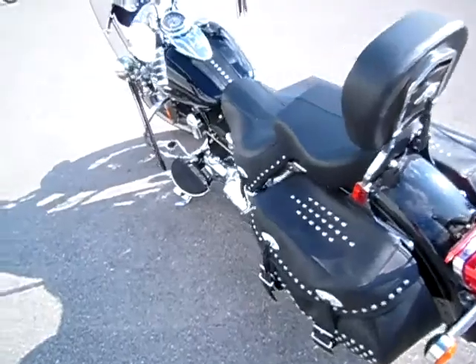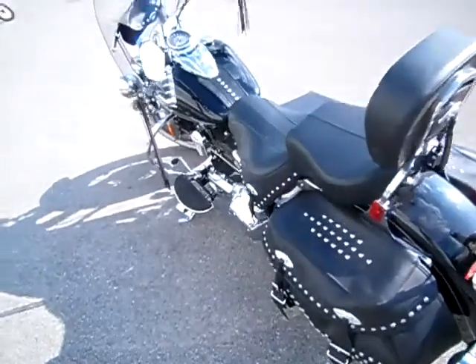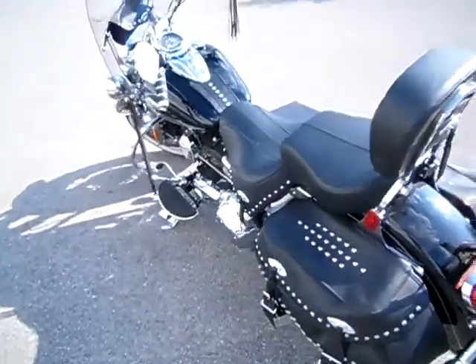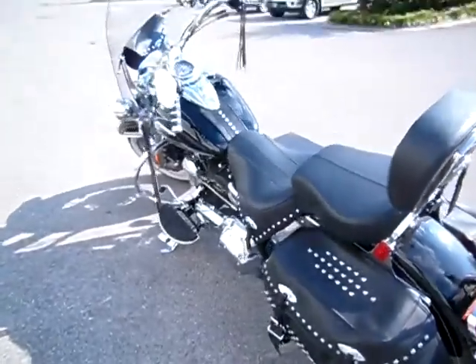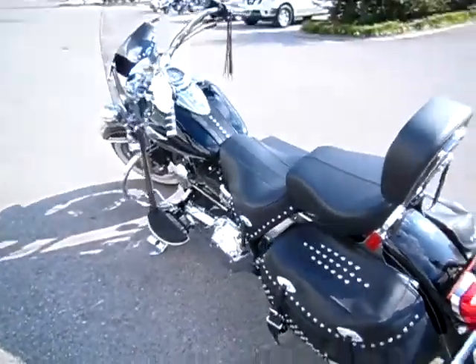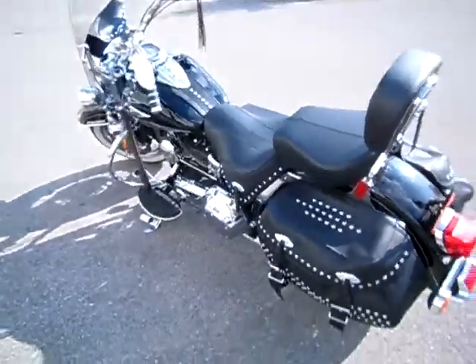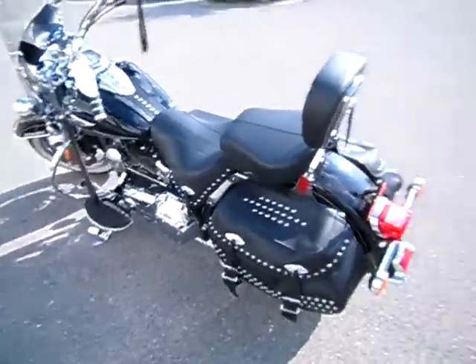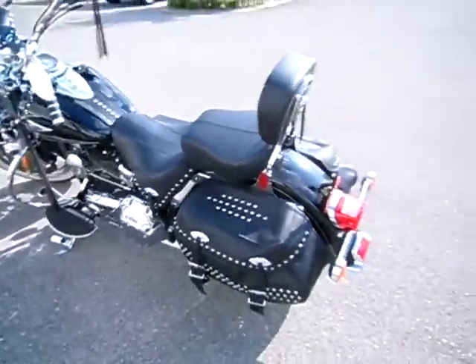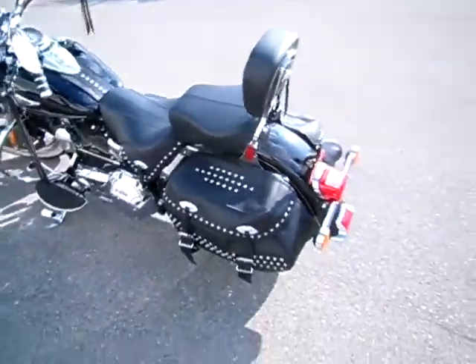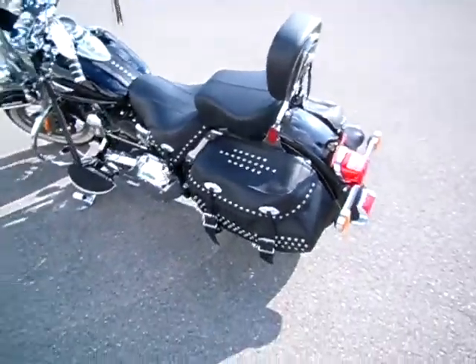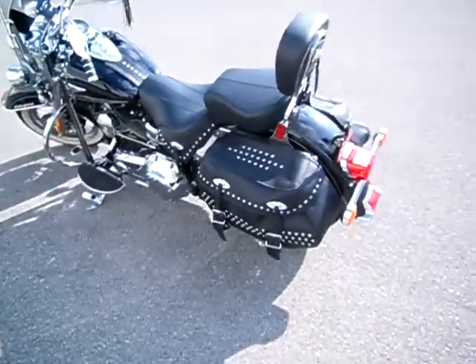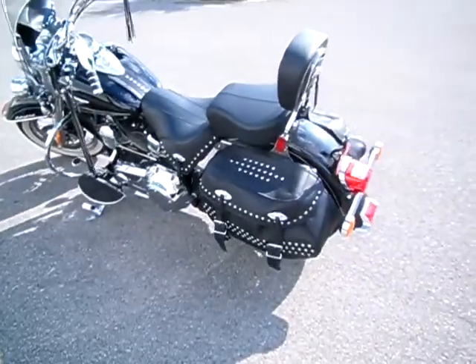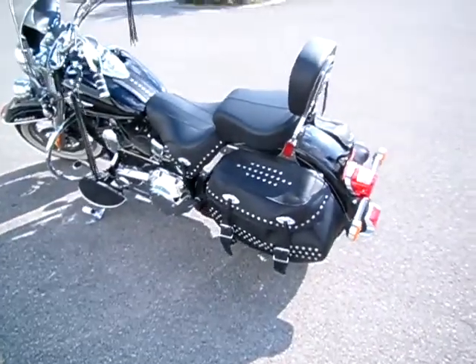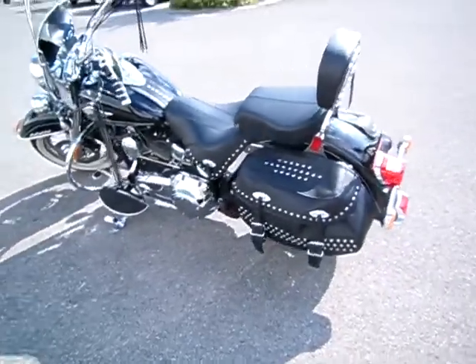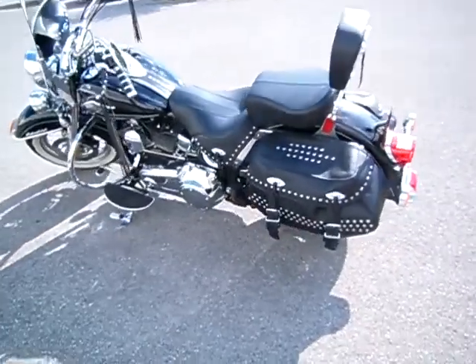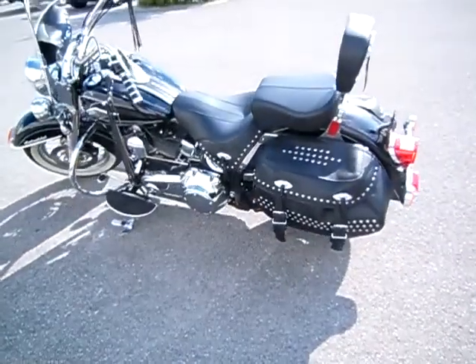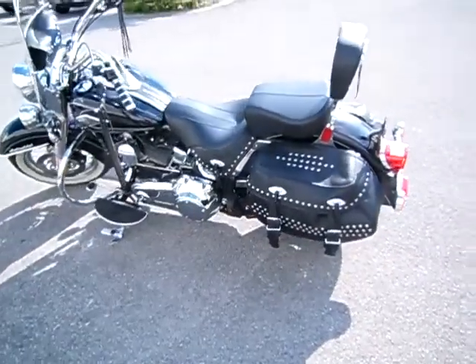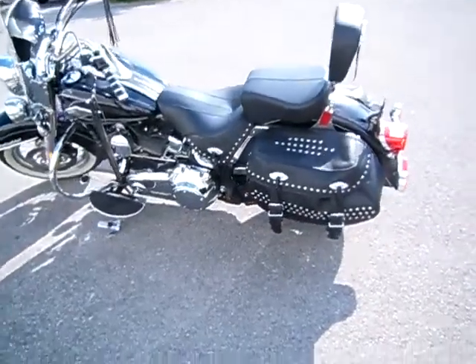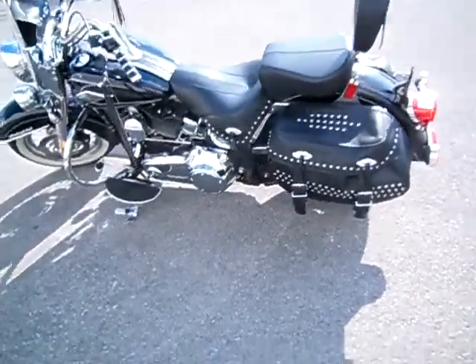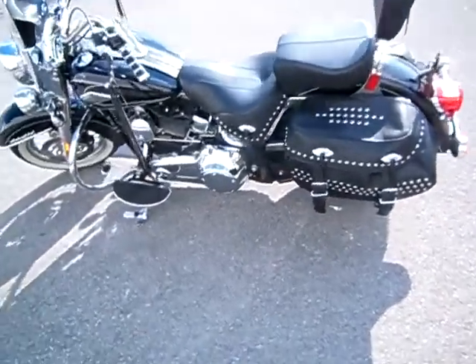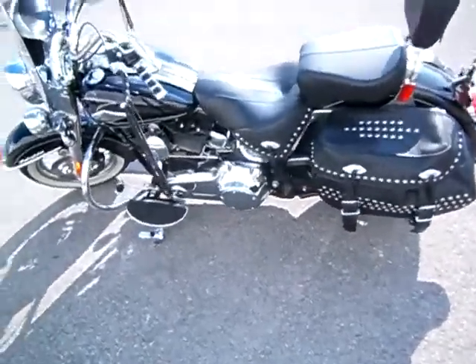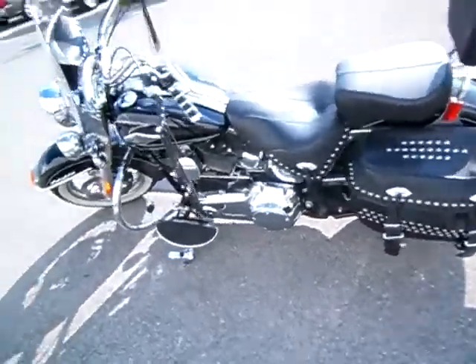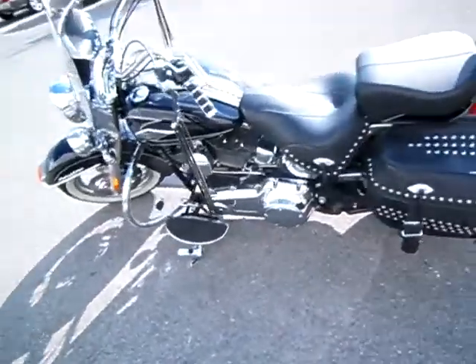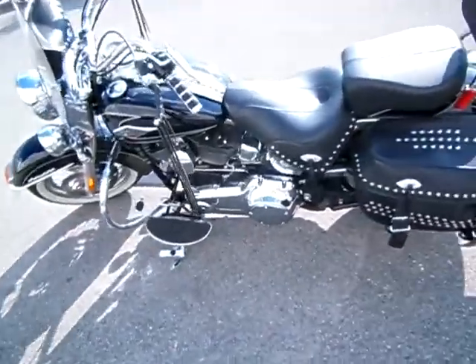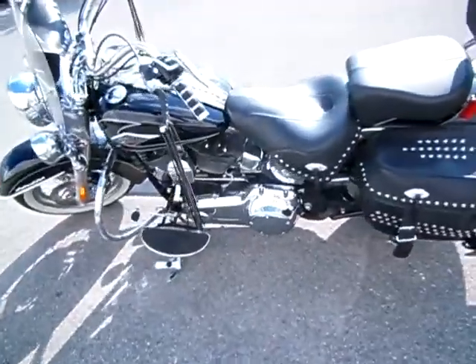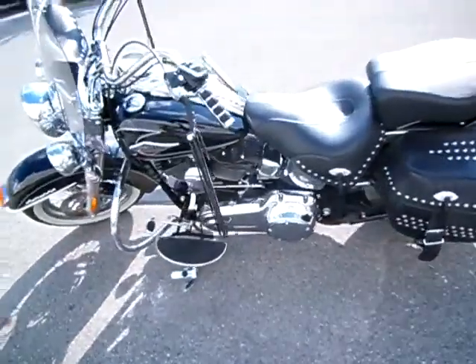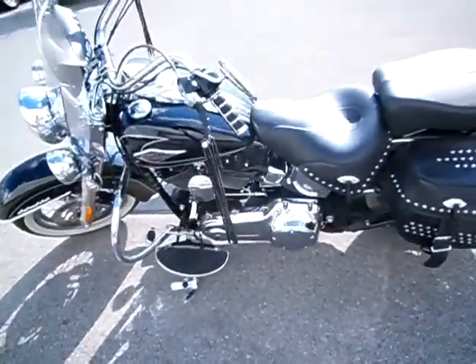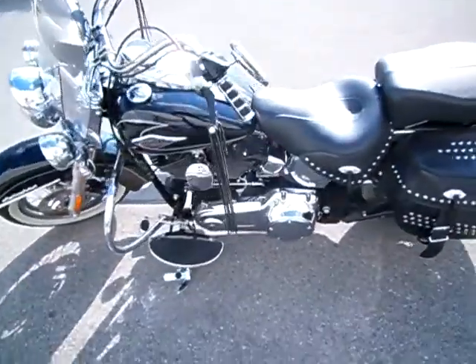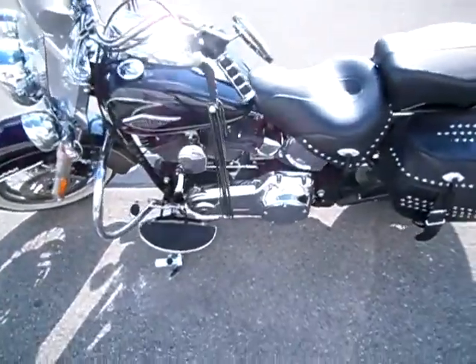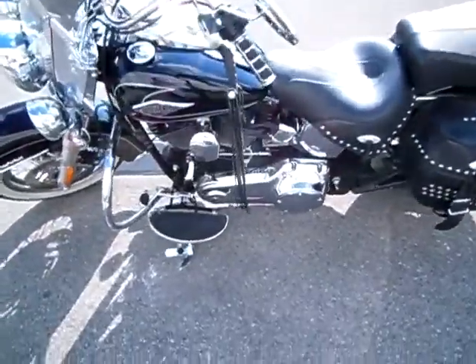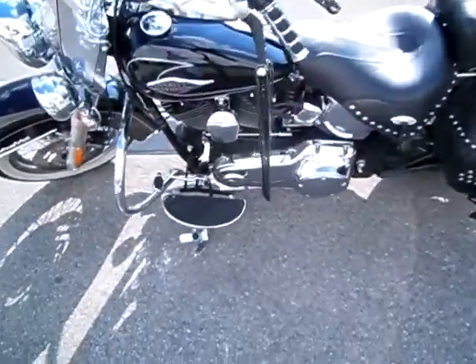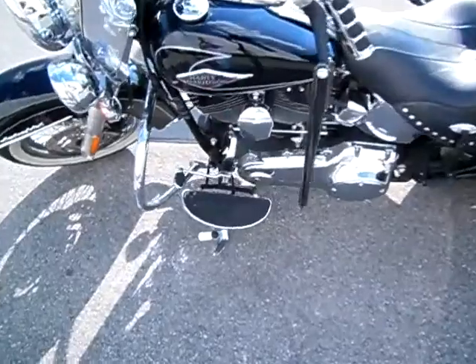Just a reminder, I can ship this motorcycle anywhere in the continental United States. Request the information online and I'll get back to you.